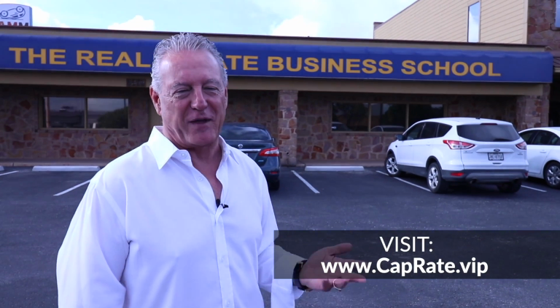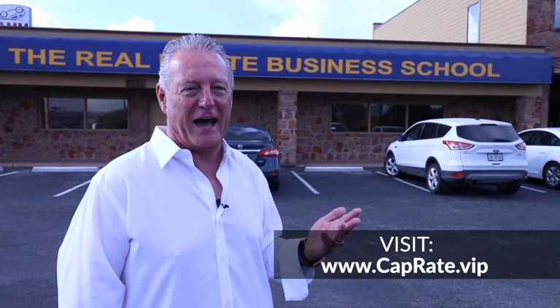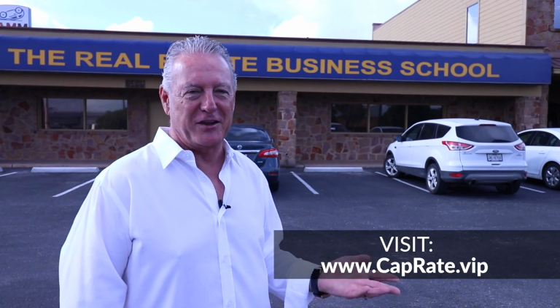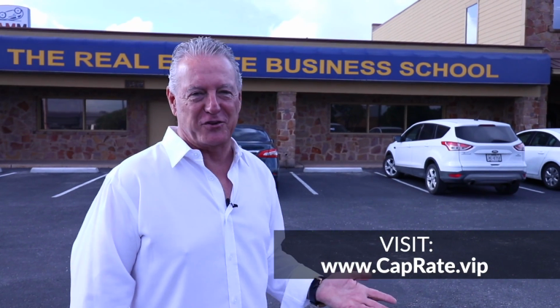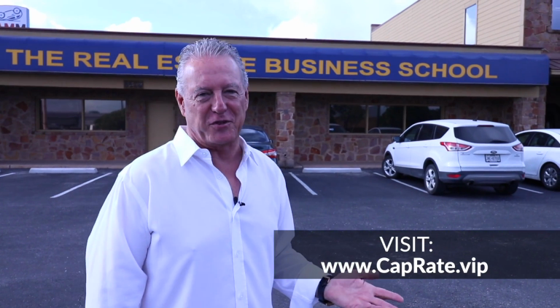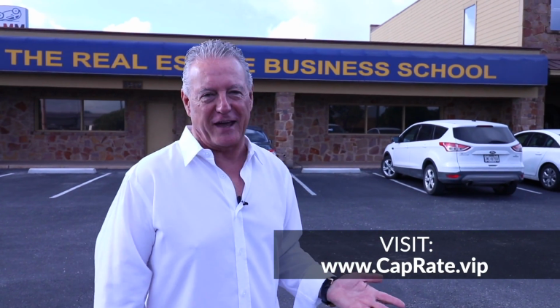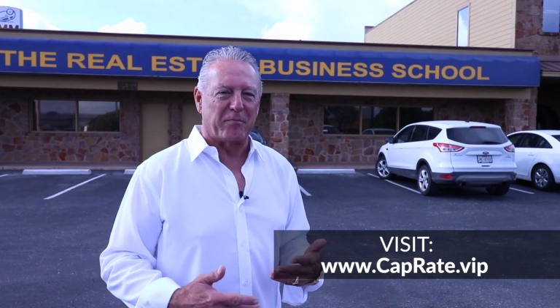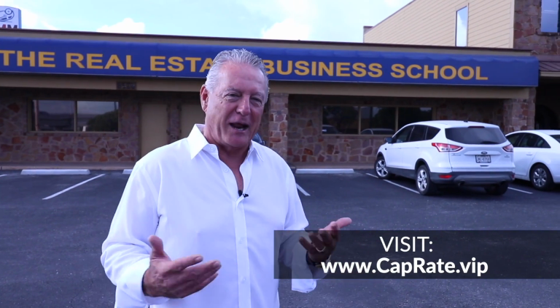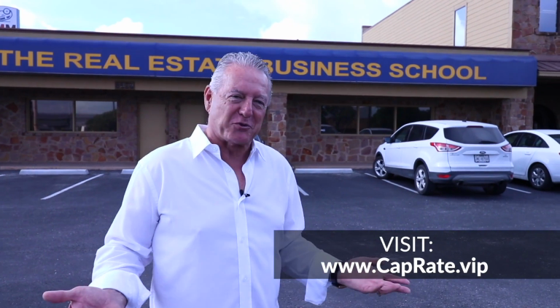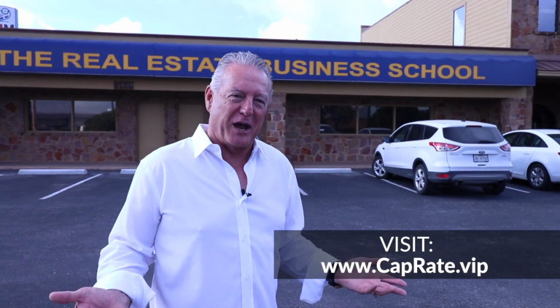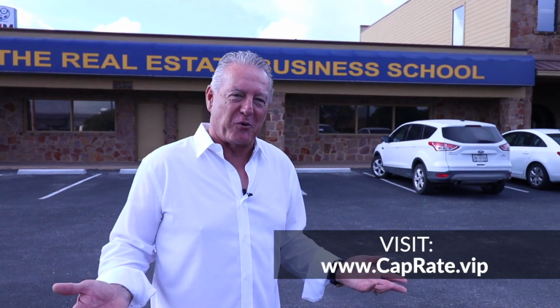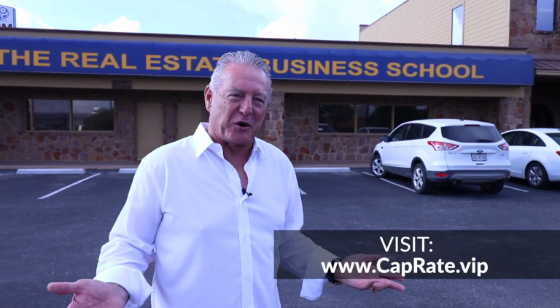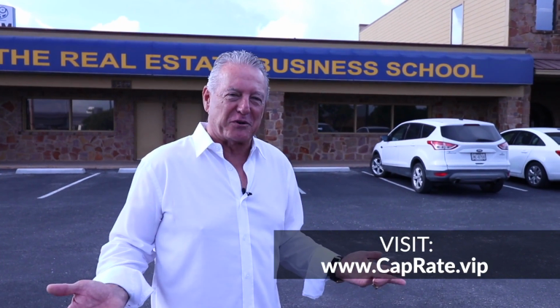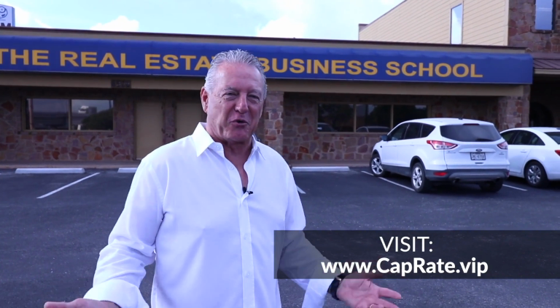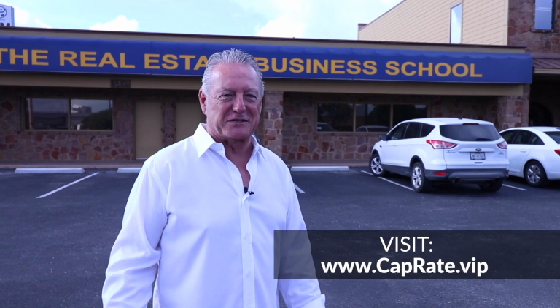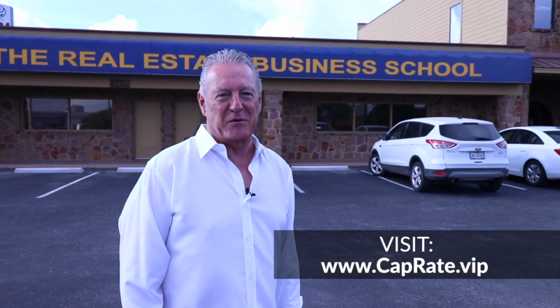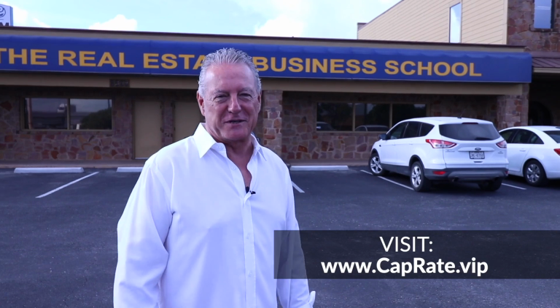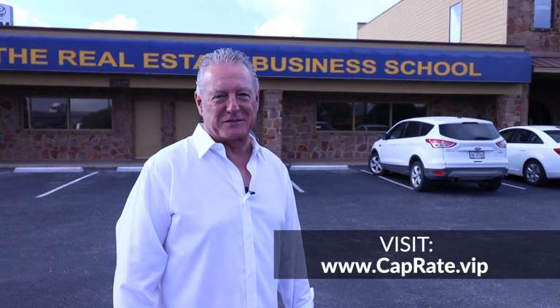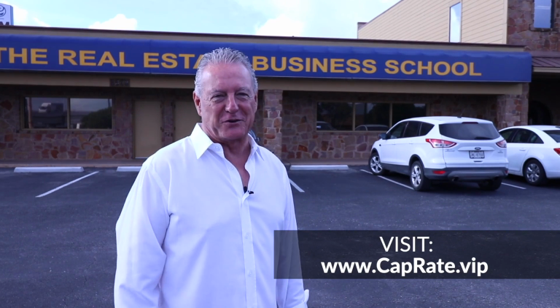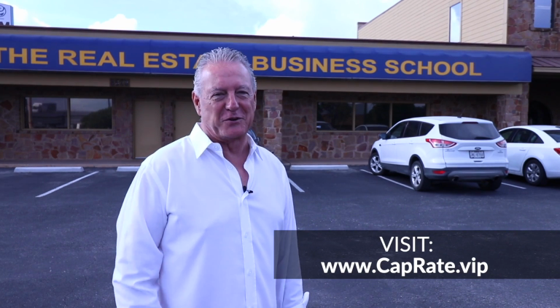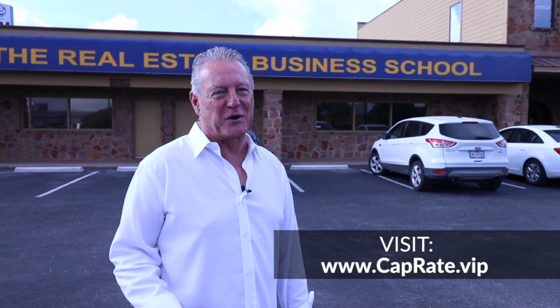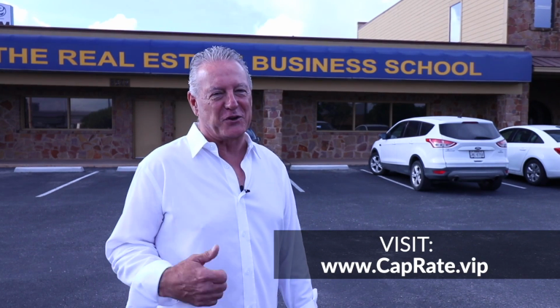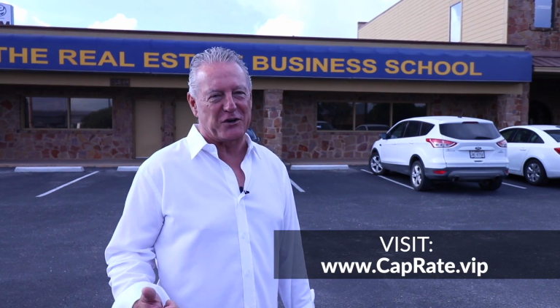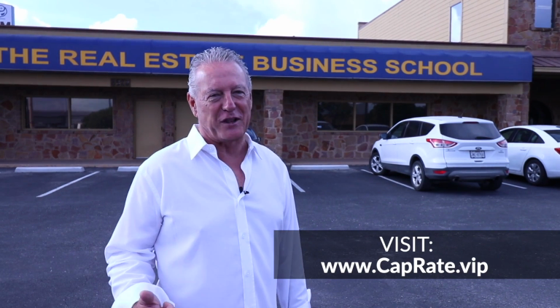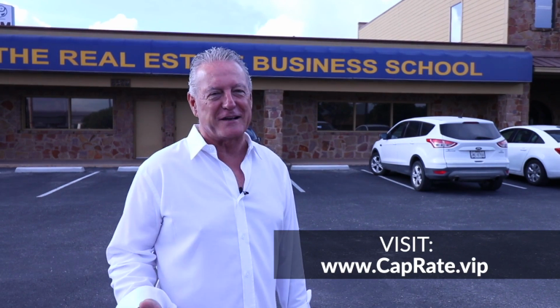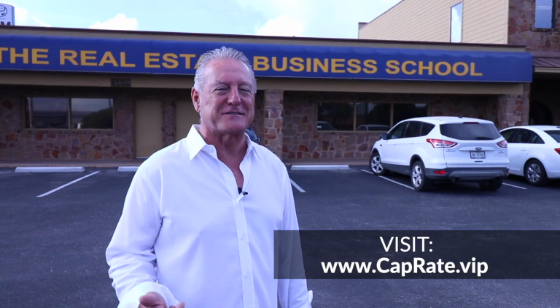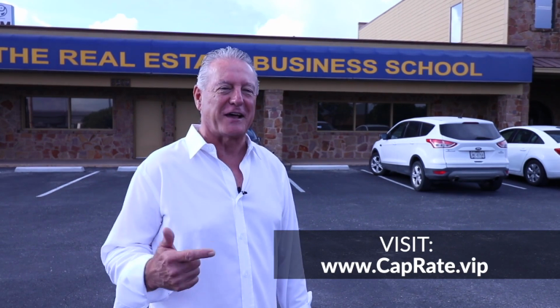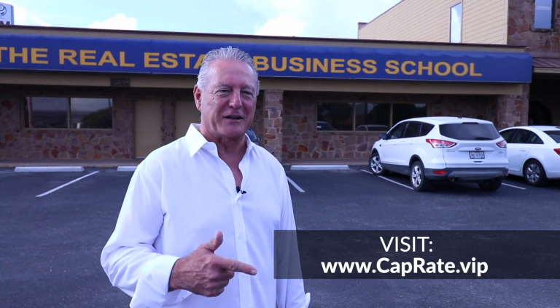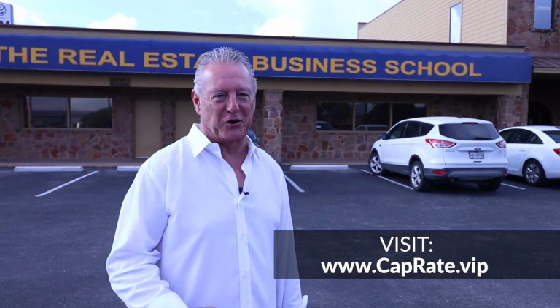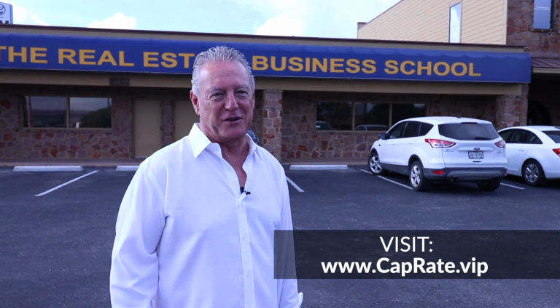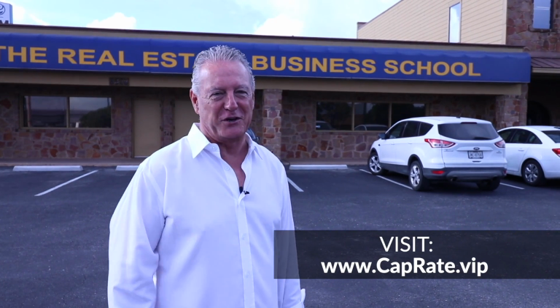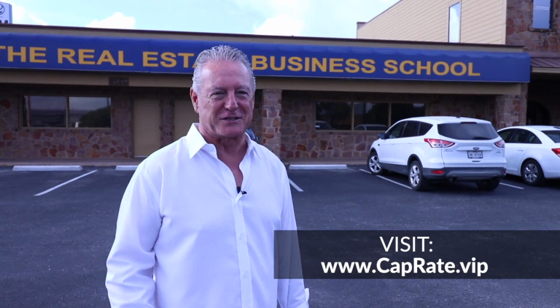Now how do you do that? My name is Wayne Morgan with the Real Estate Business School, where you get your license and learn to use it.